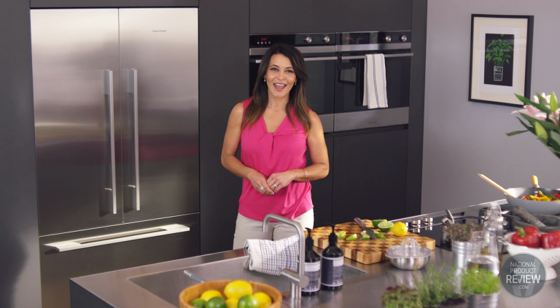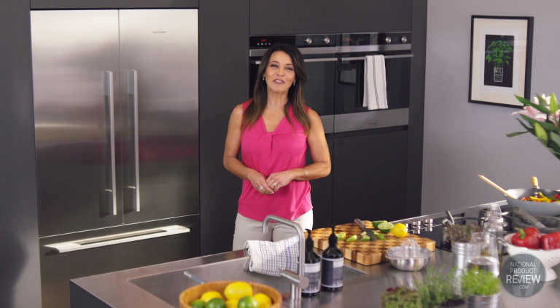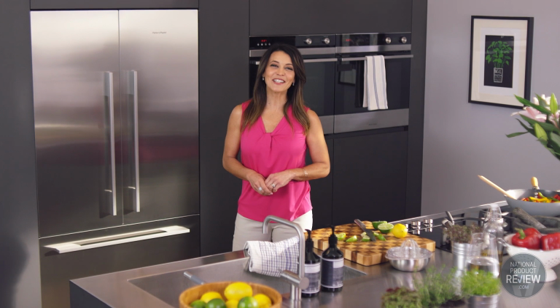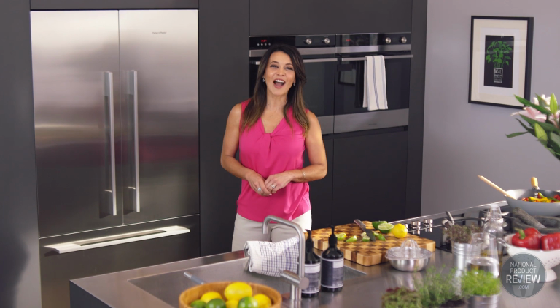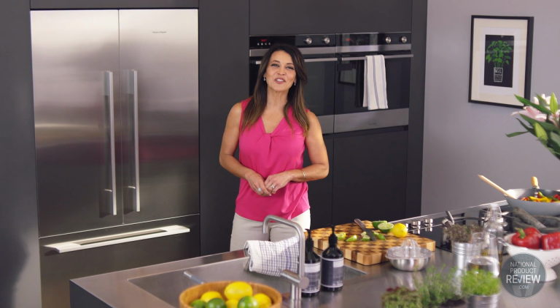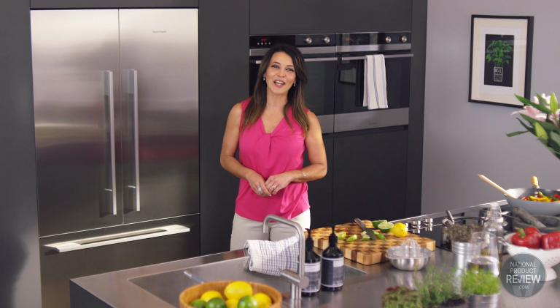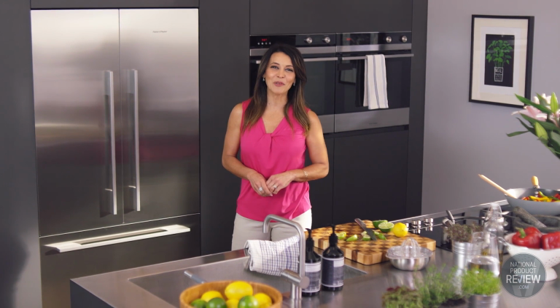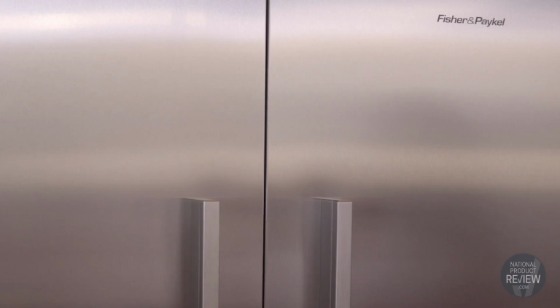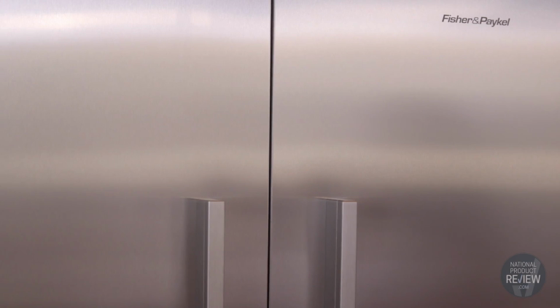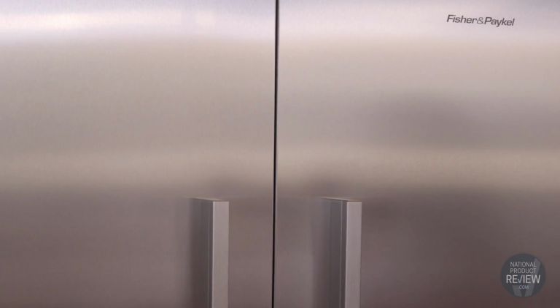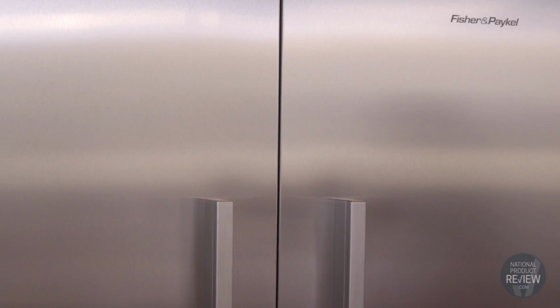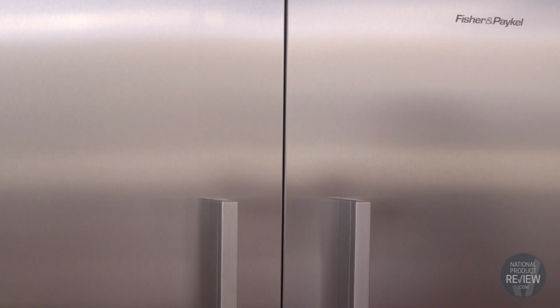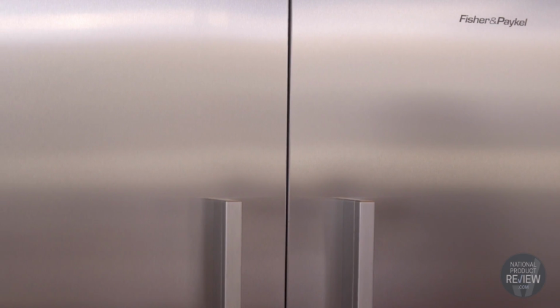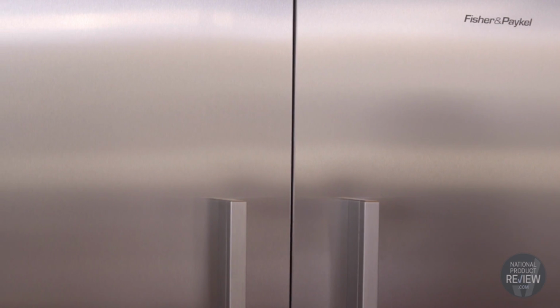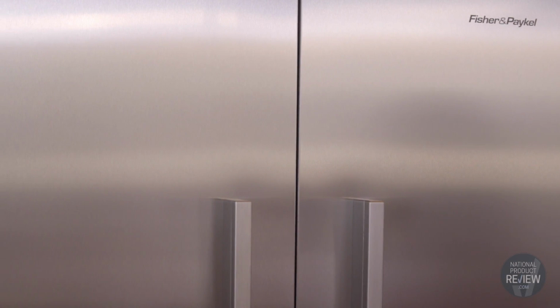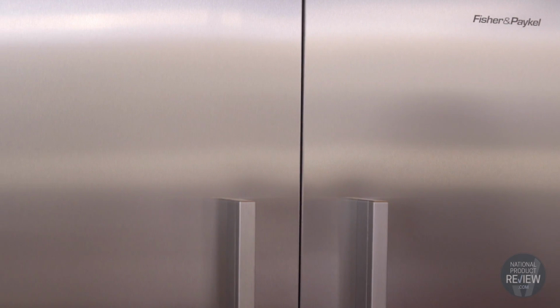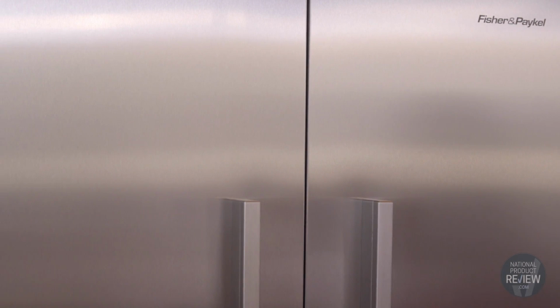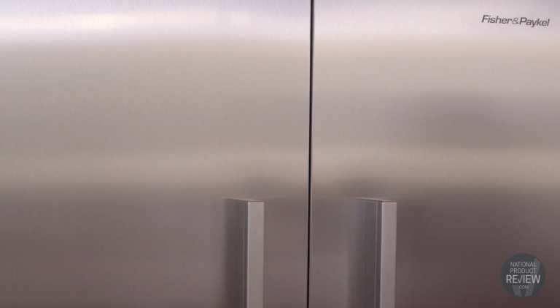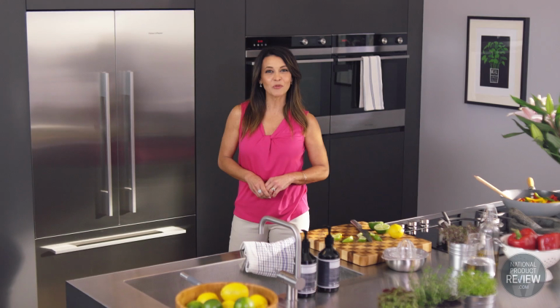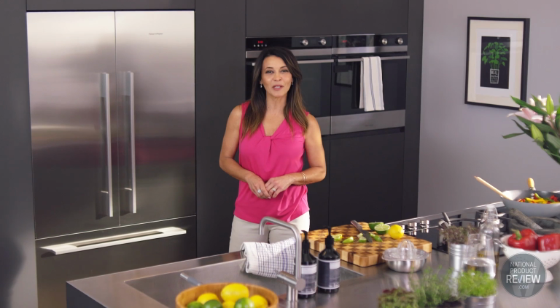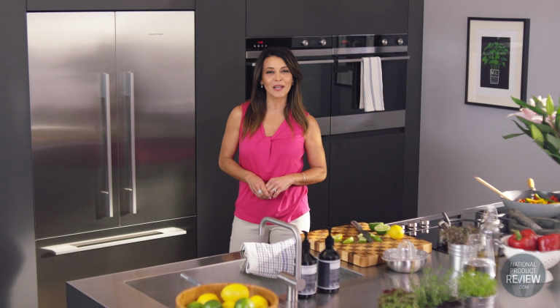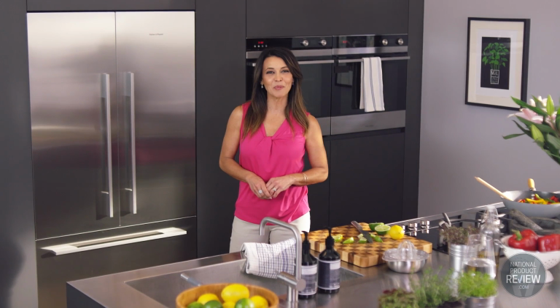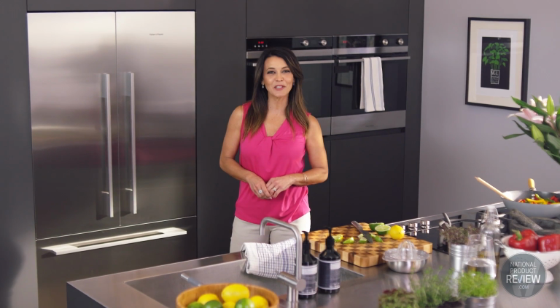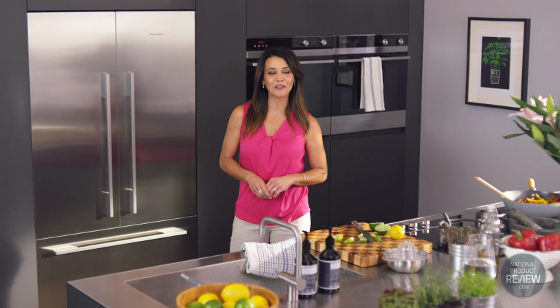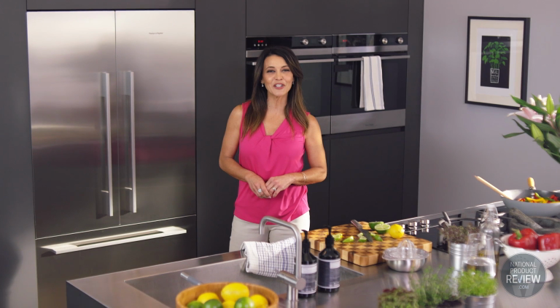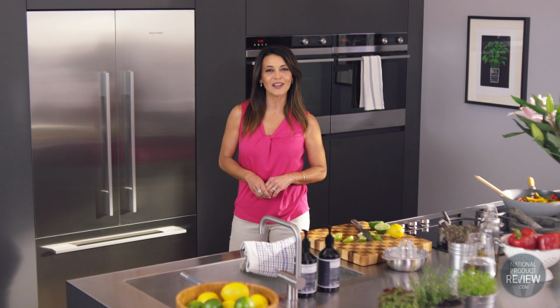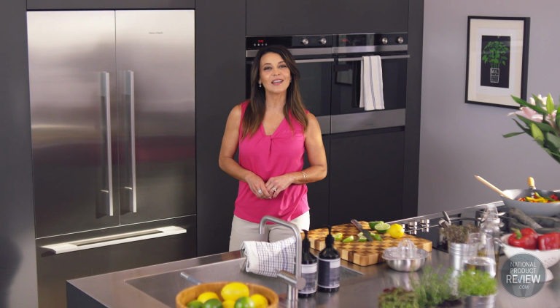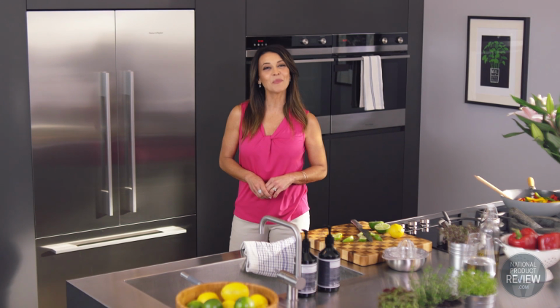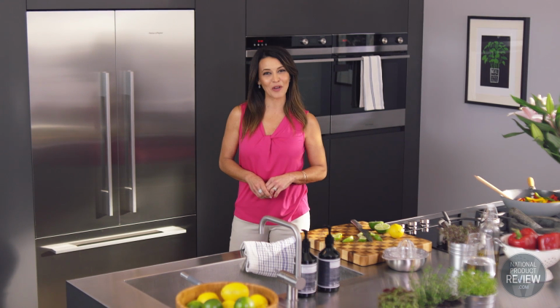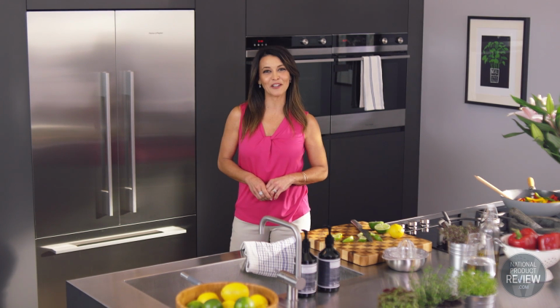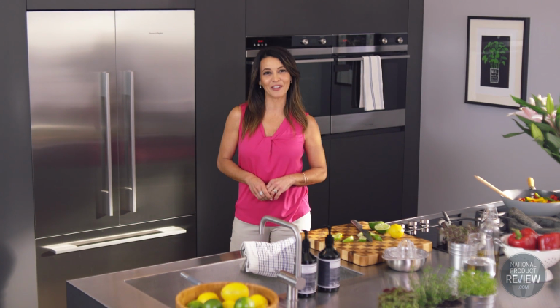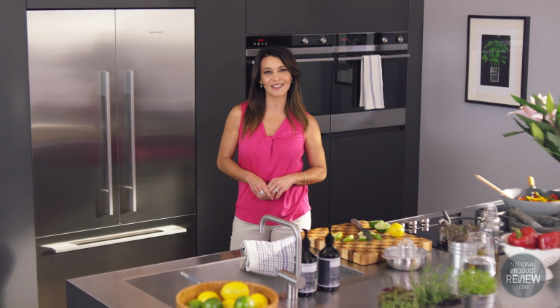Every designer's dream, the Fisher and Paykel ActiveSmart 900 millimetre built-in fridge is a perfect fit.